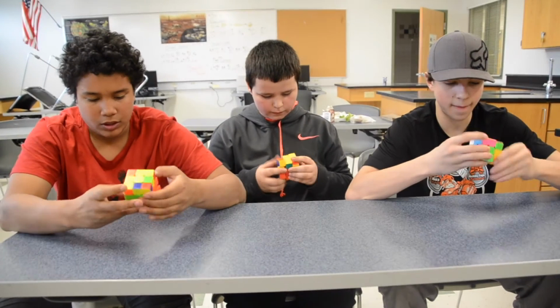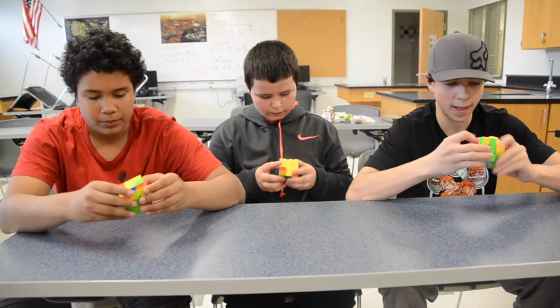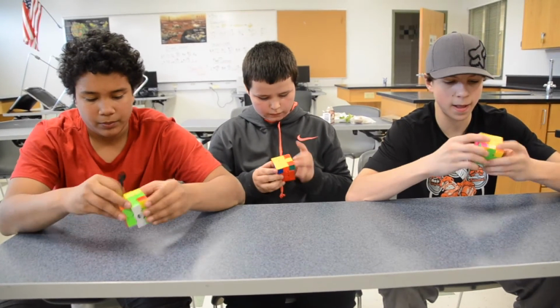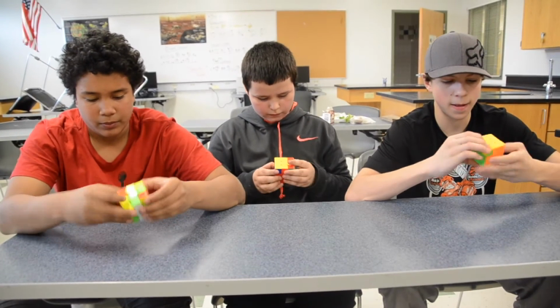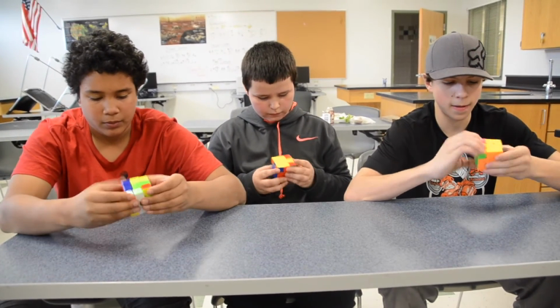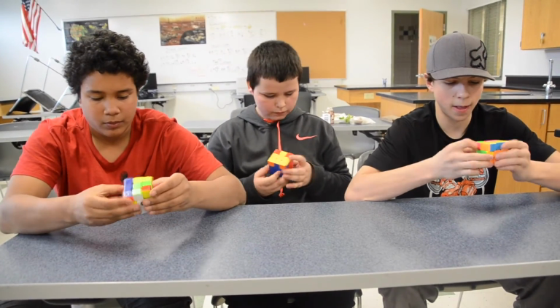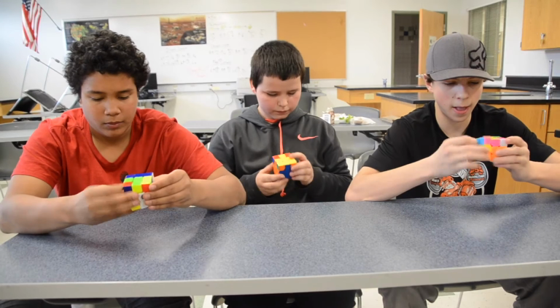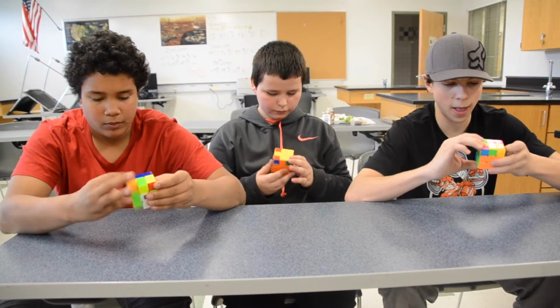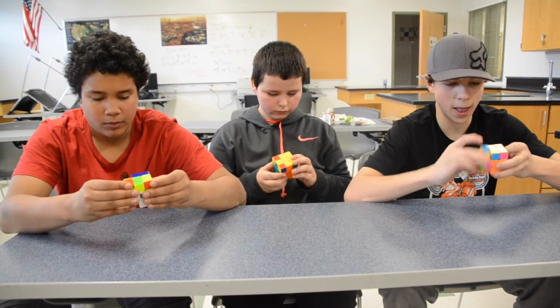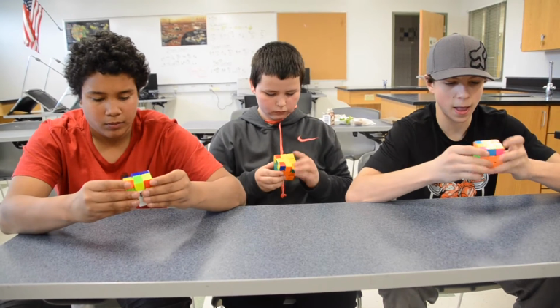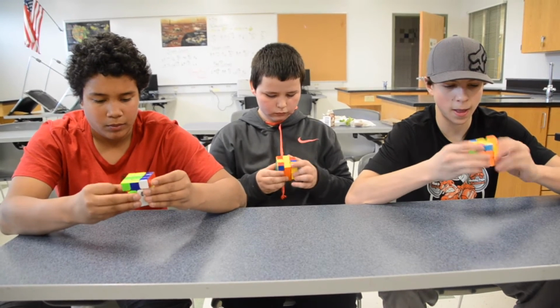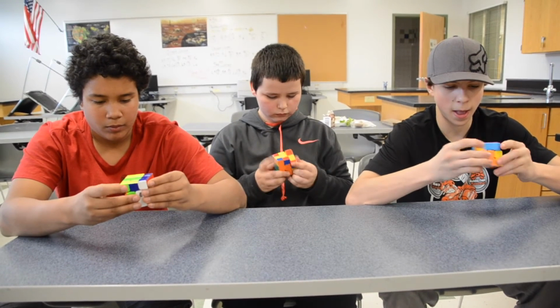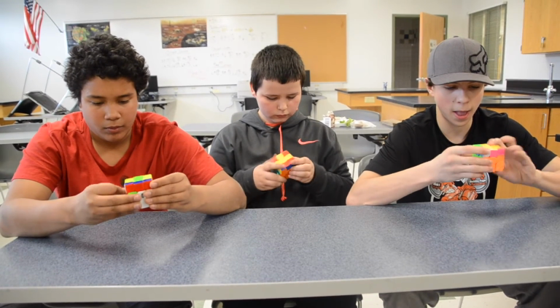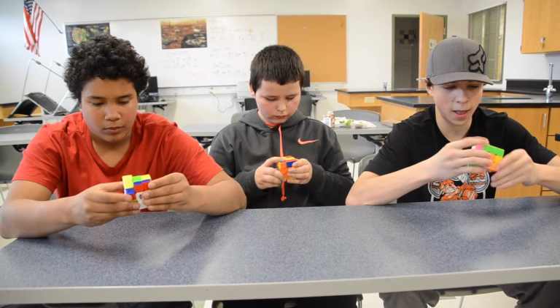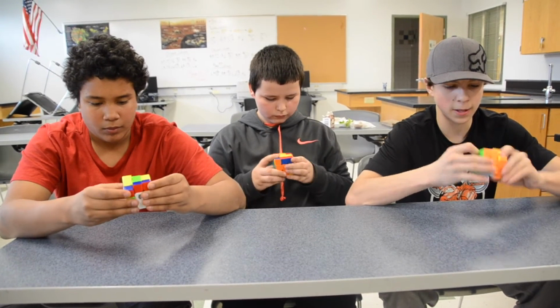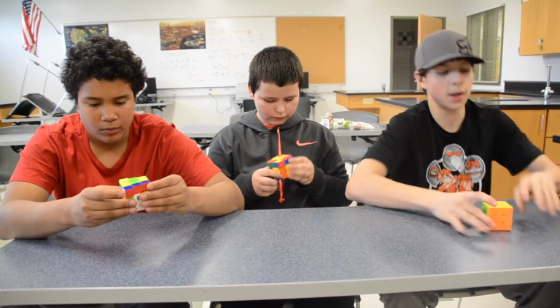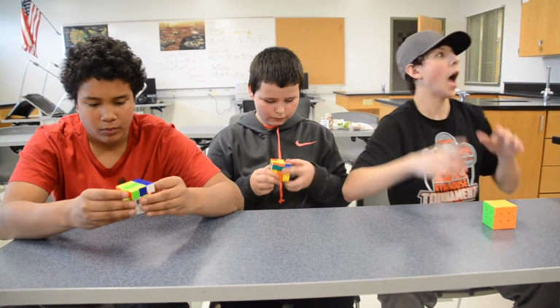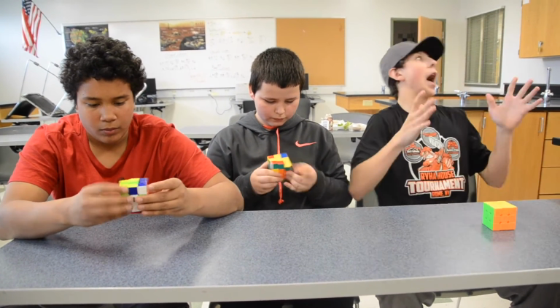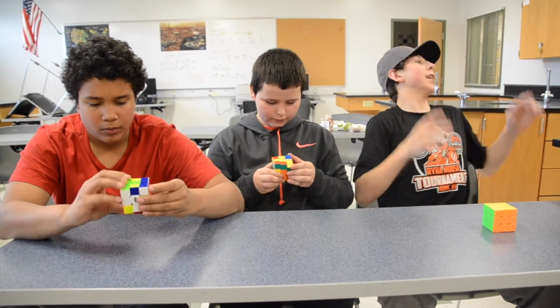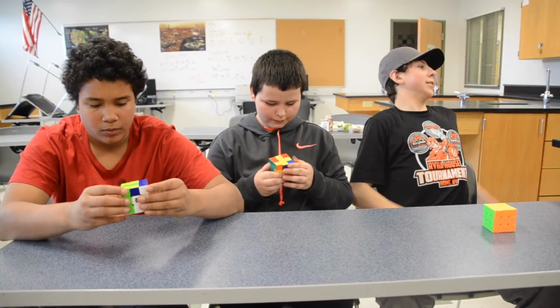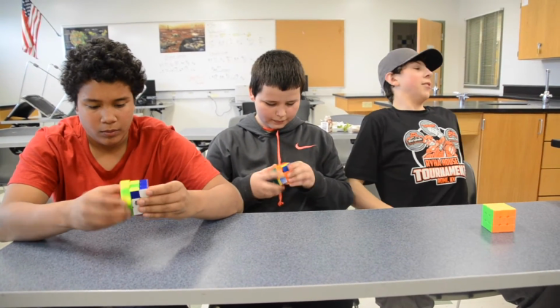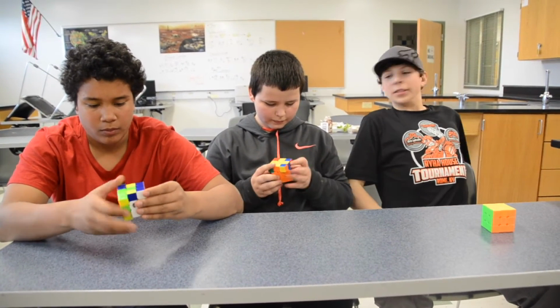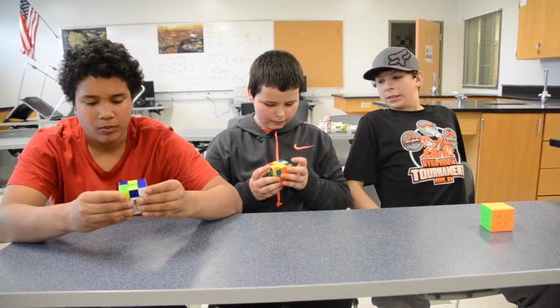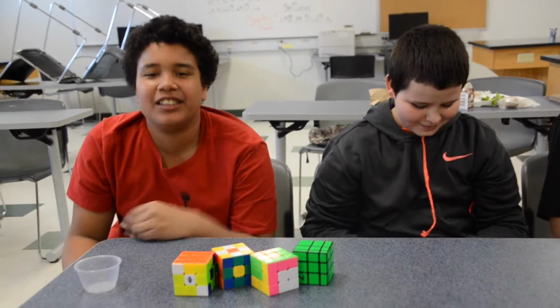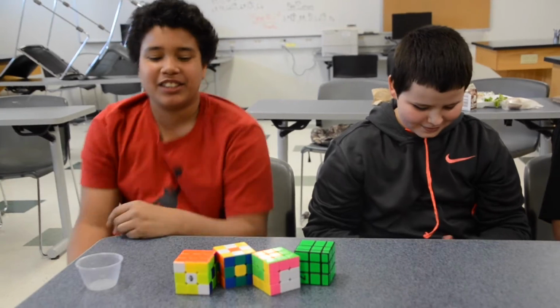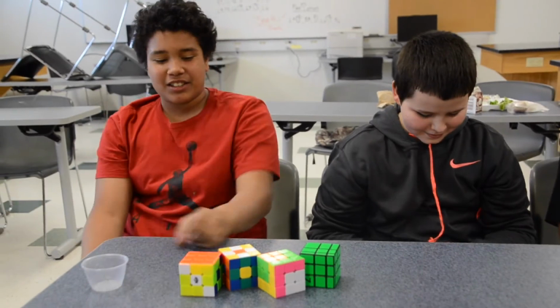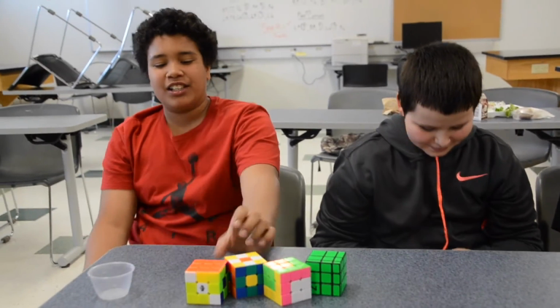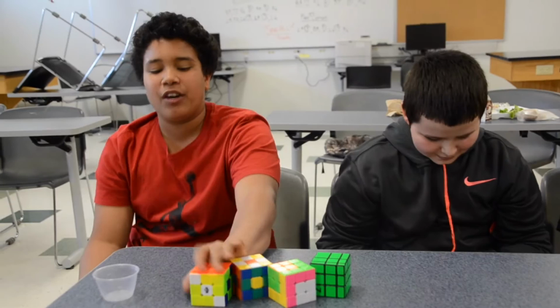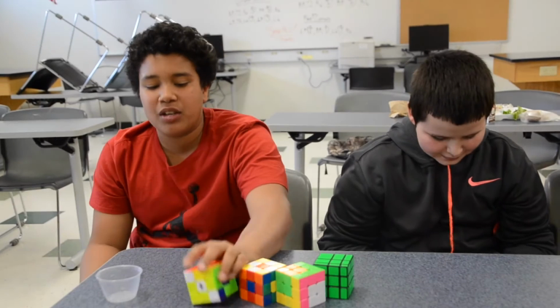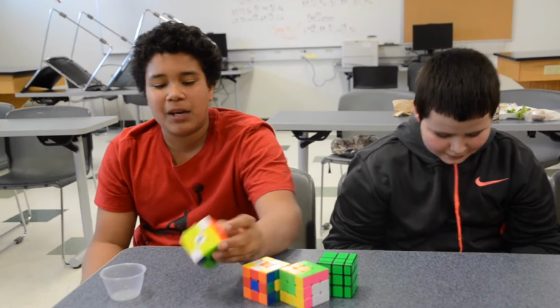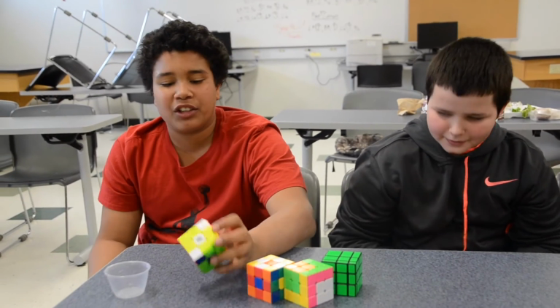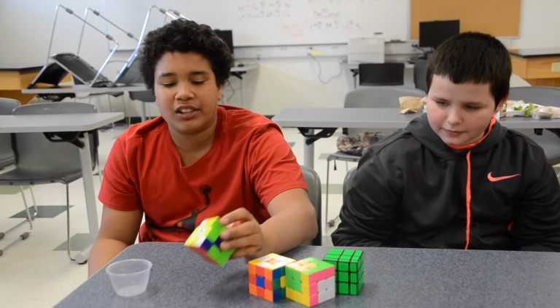They've all liked it. It's a good incentive for them — they get their work done and then they get some free time to use the Rubik's Cube. It's fun doing them after class.